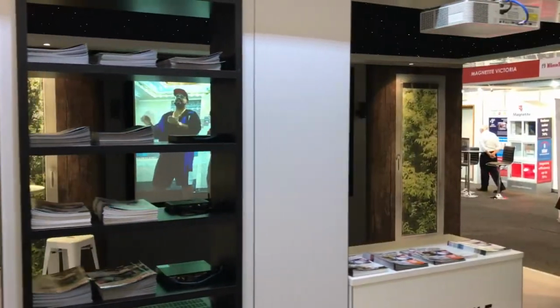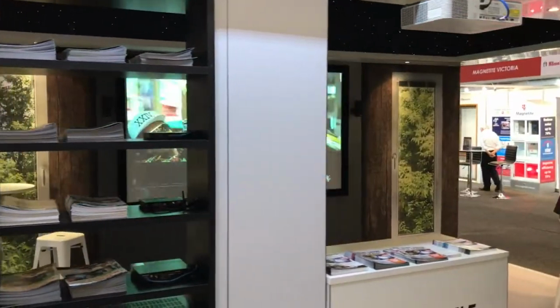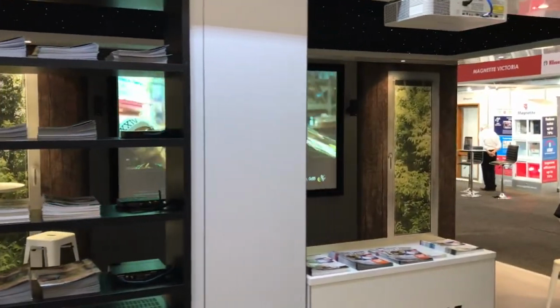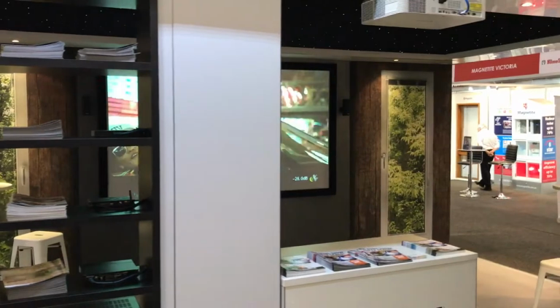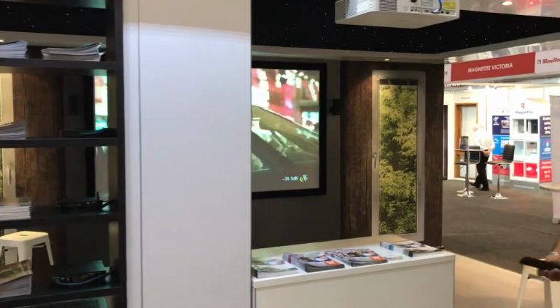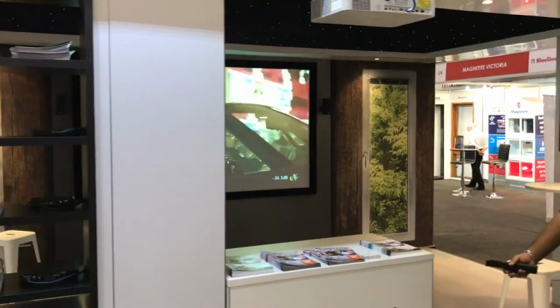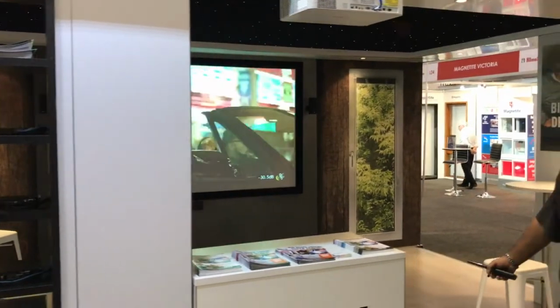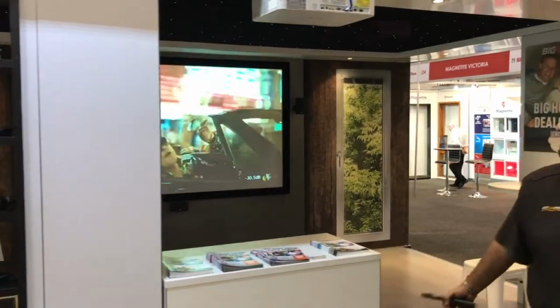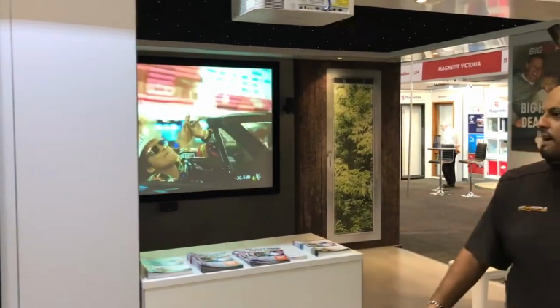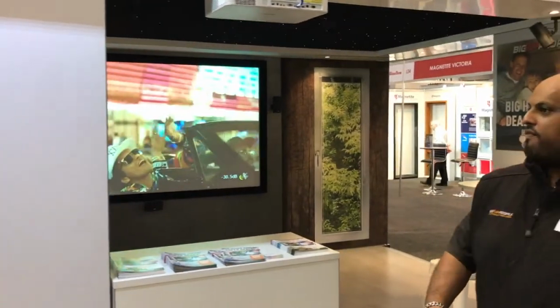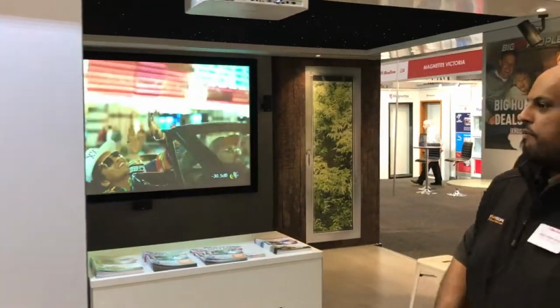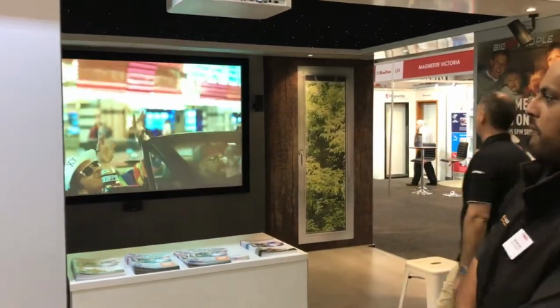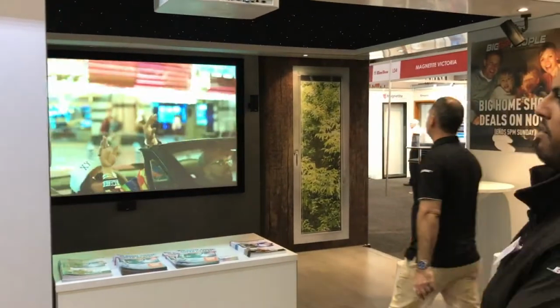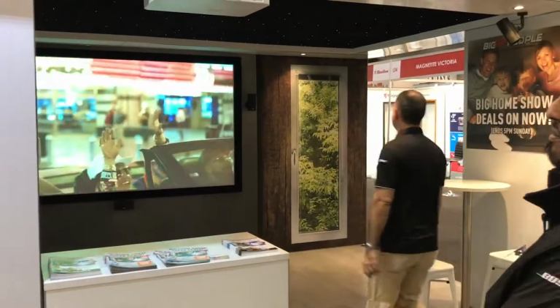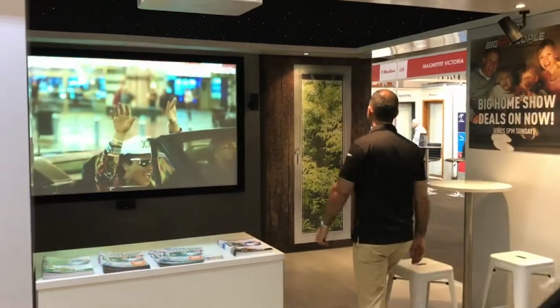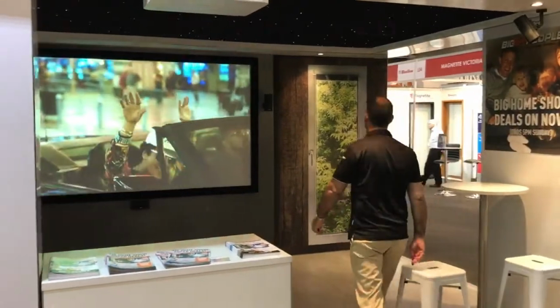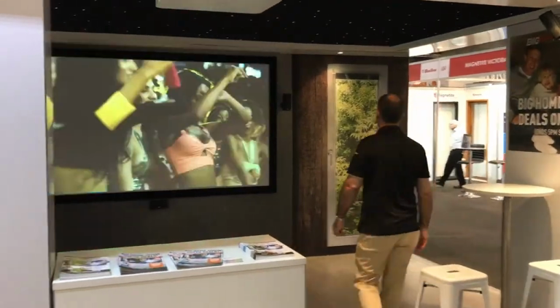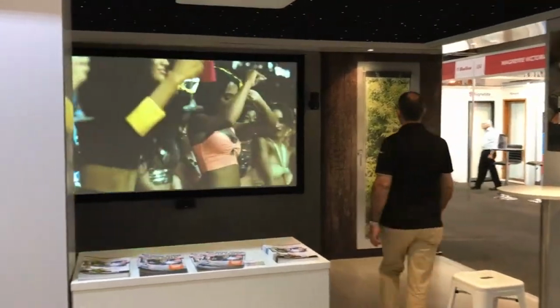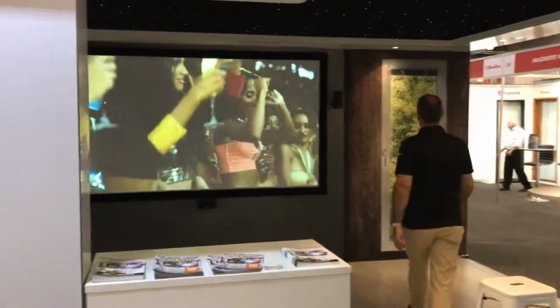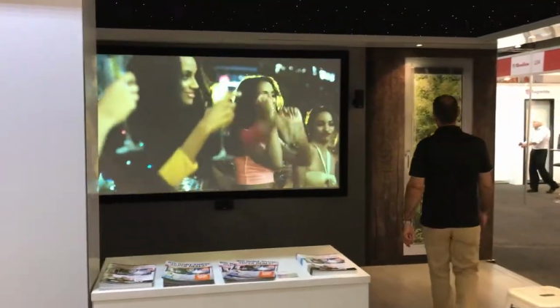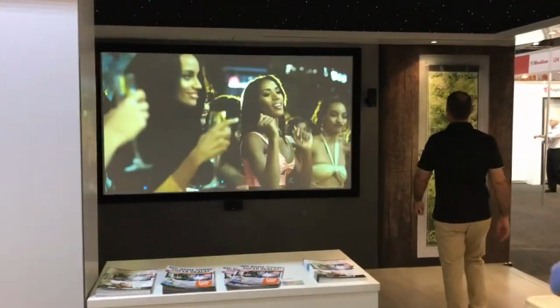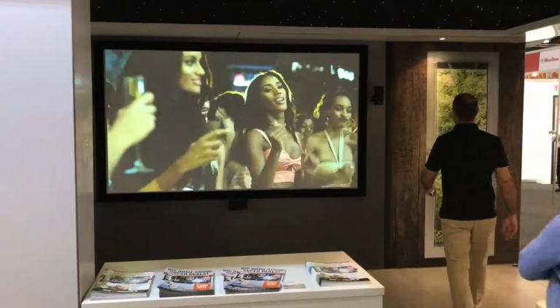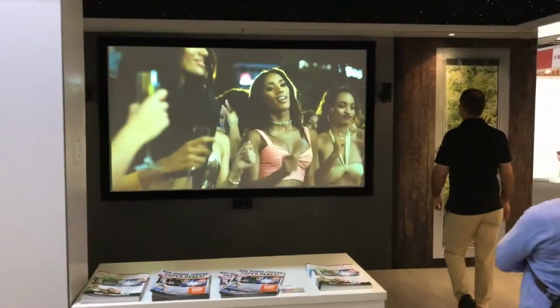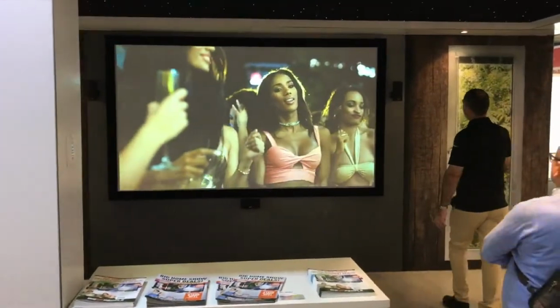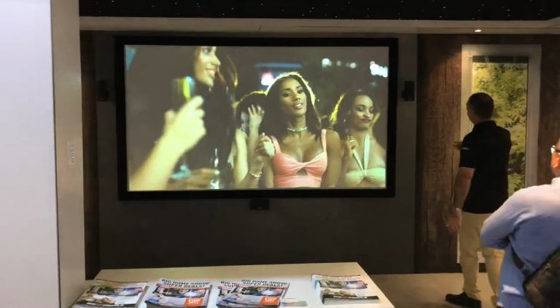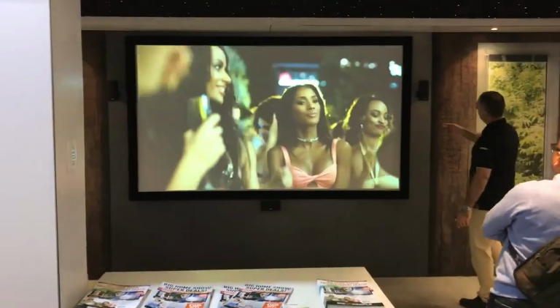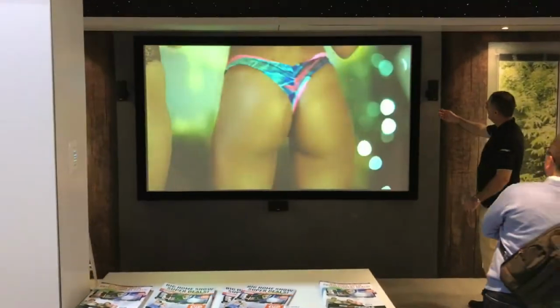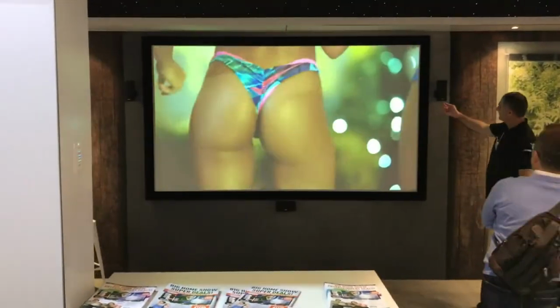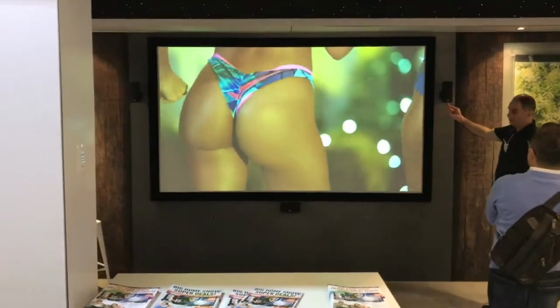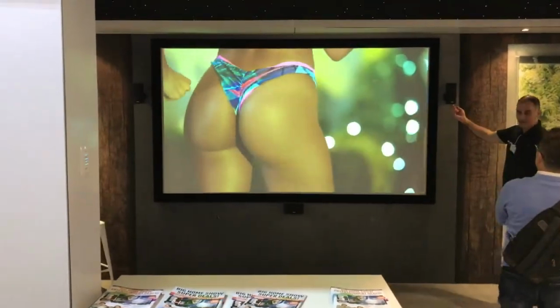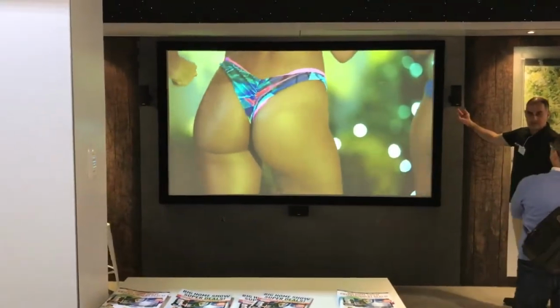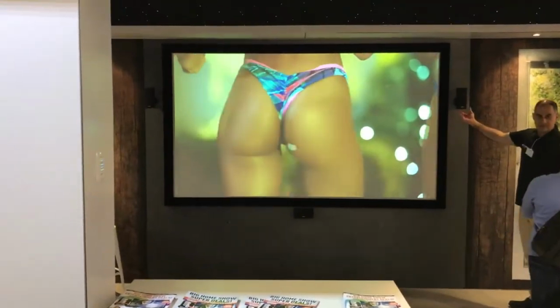So that's our Bose 5.1 set-up. The retail pack on this set-up is $9,990, fully installed — doesn't matter where you are.